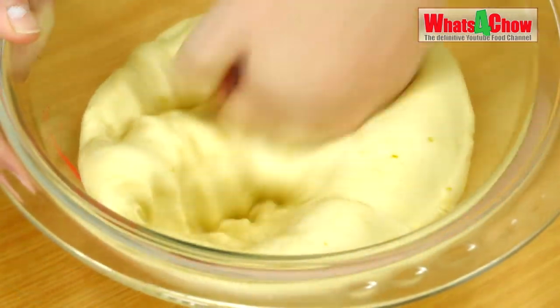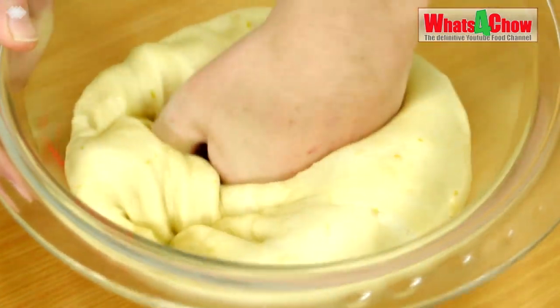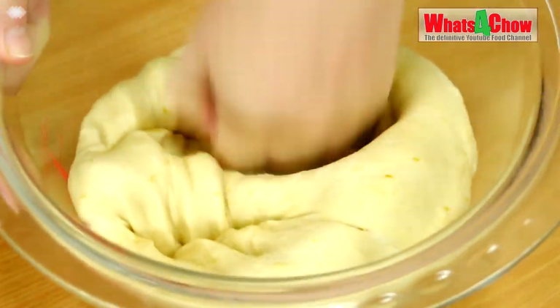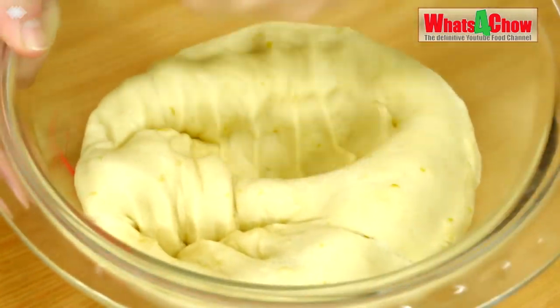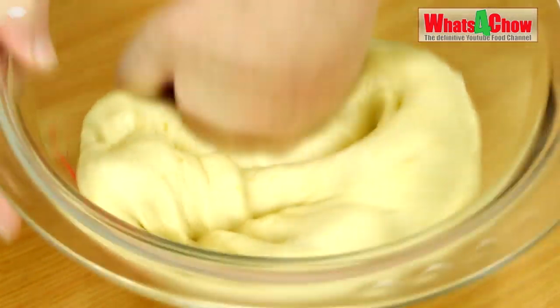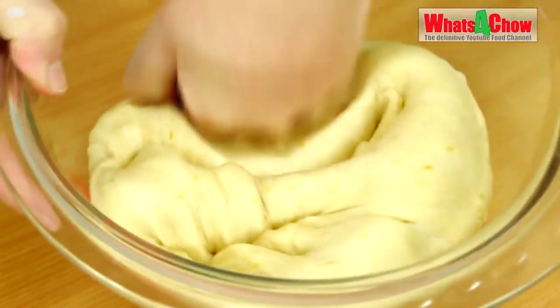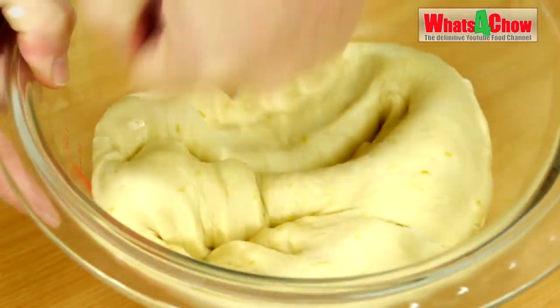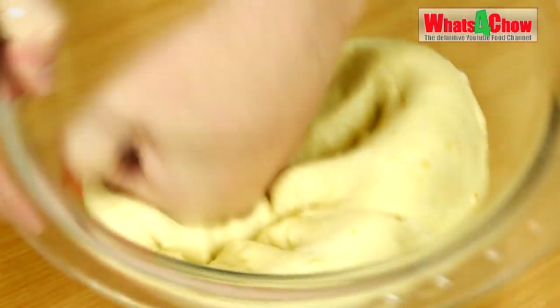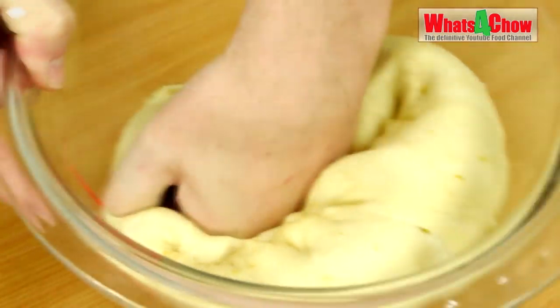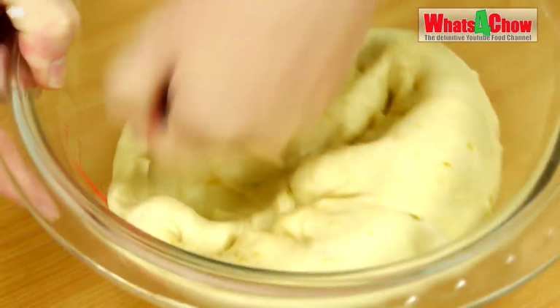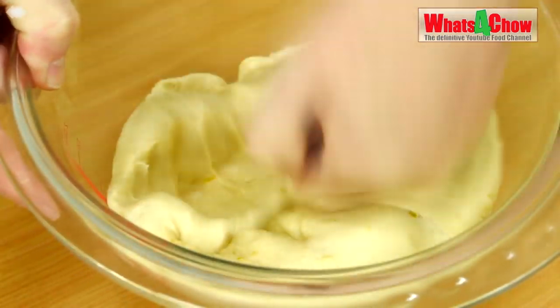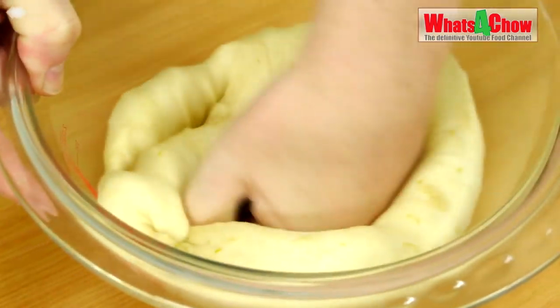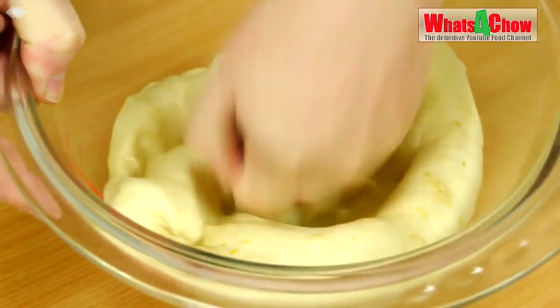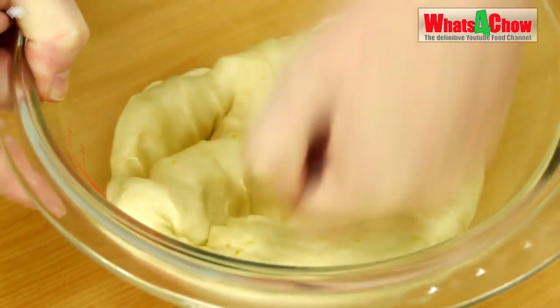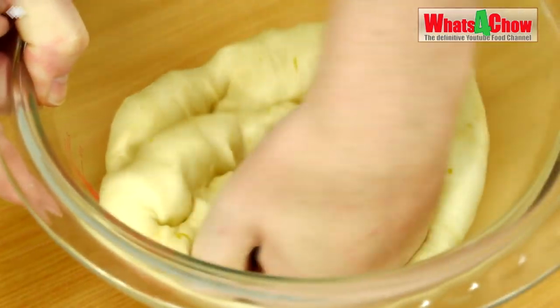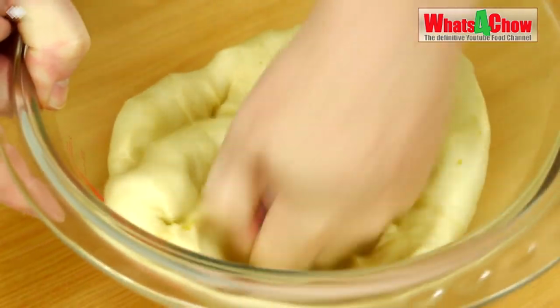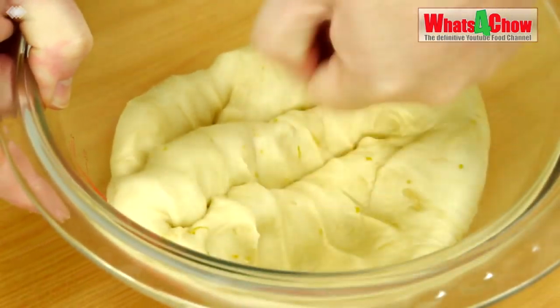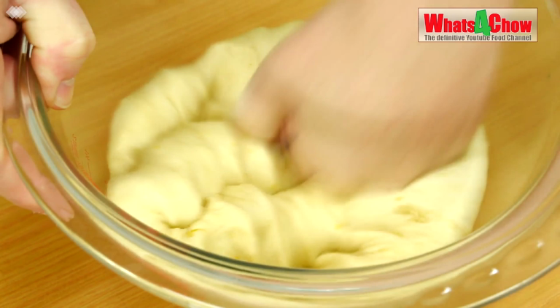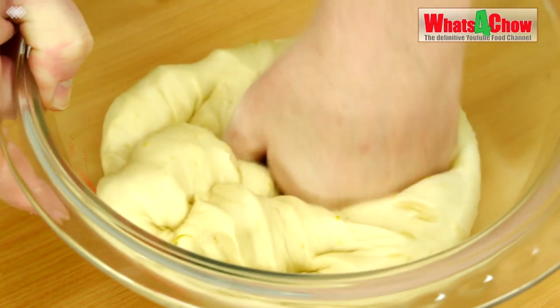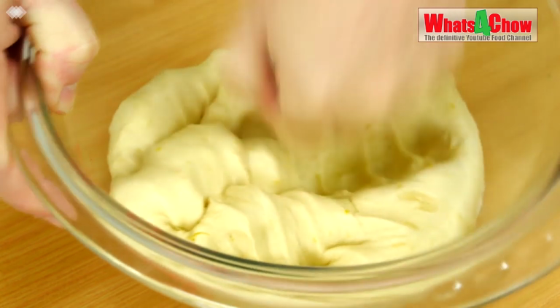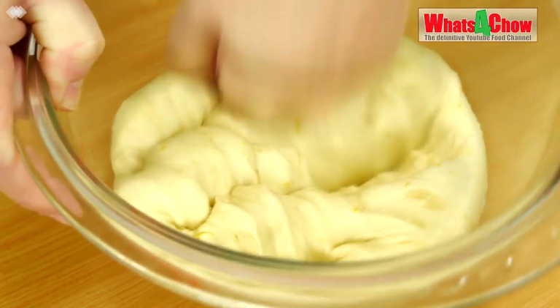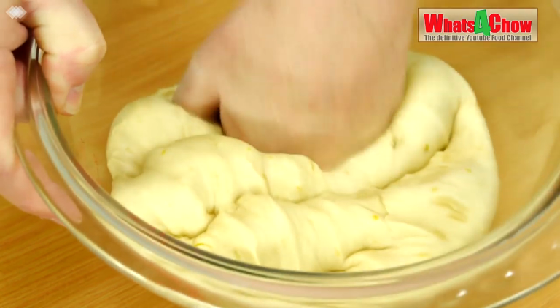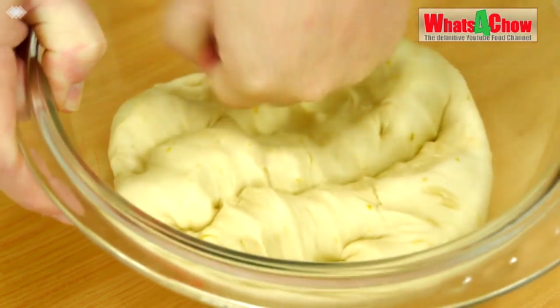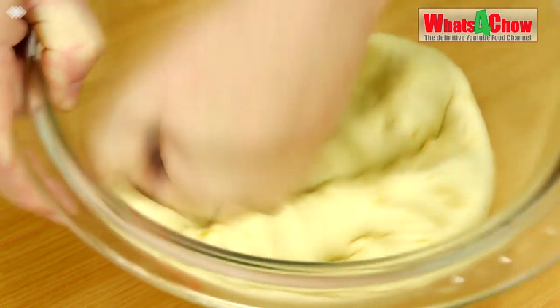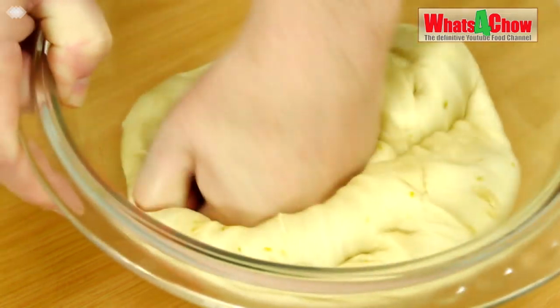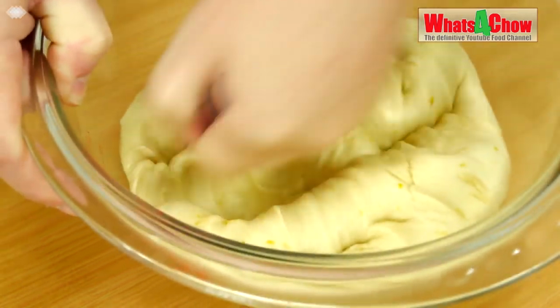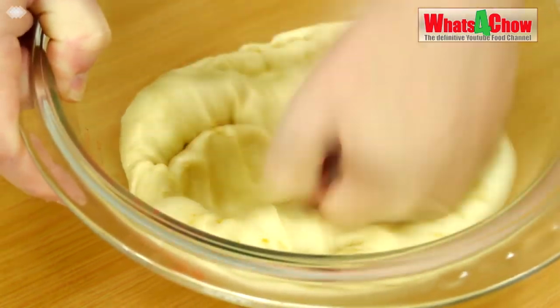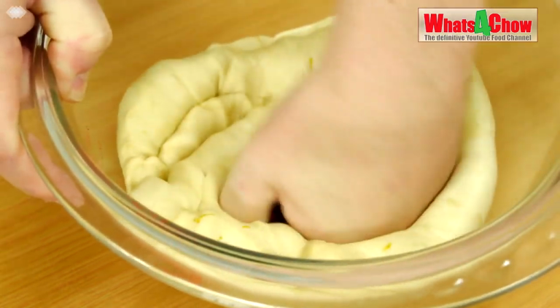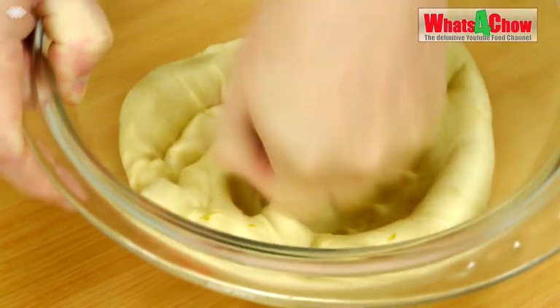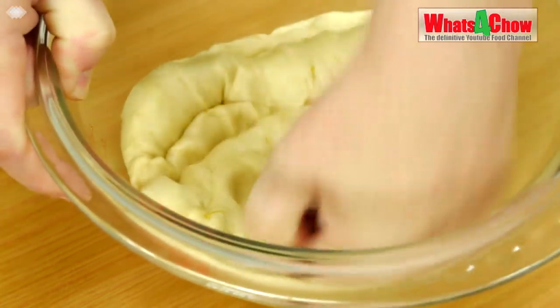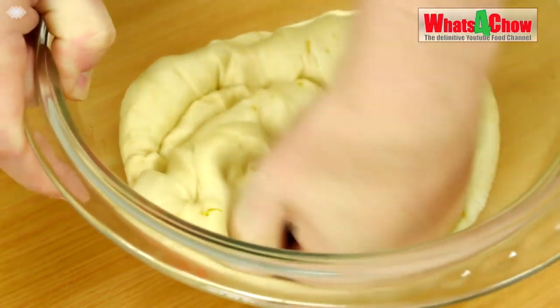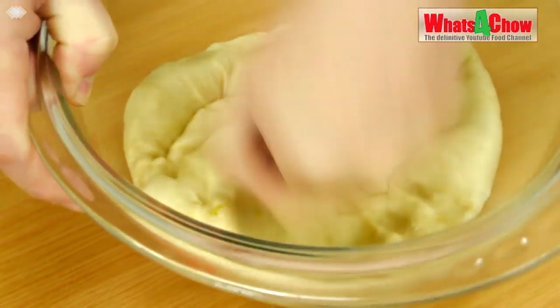Knock the dough back, re-cover the bowl and place this in your refrigerator overnight.